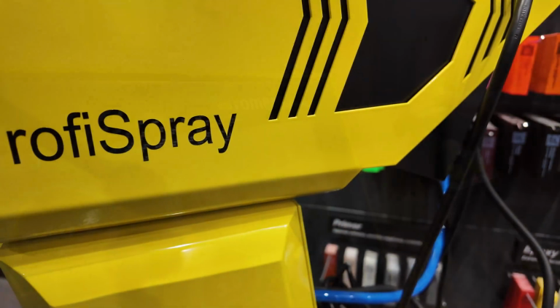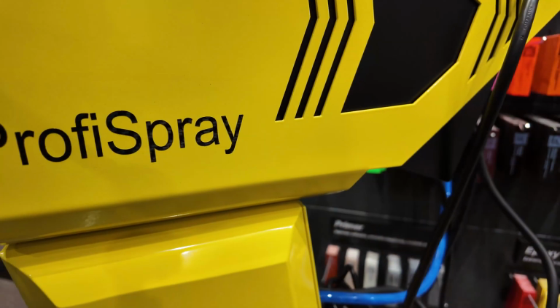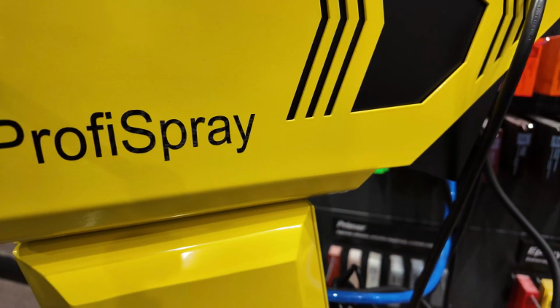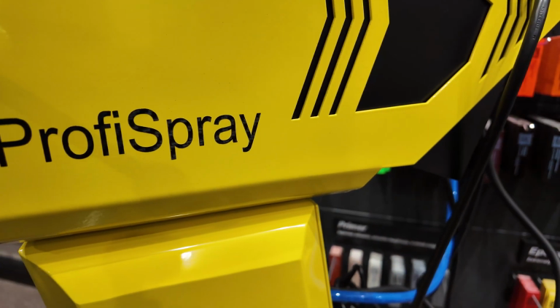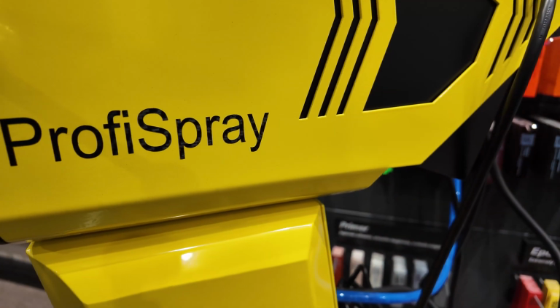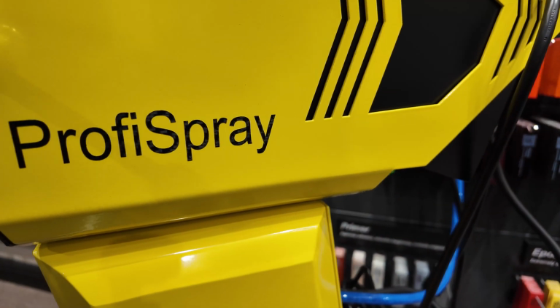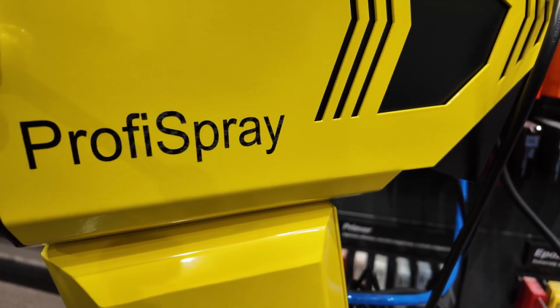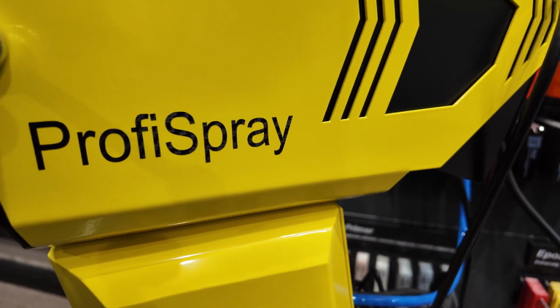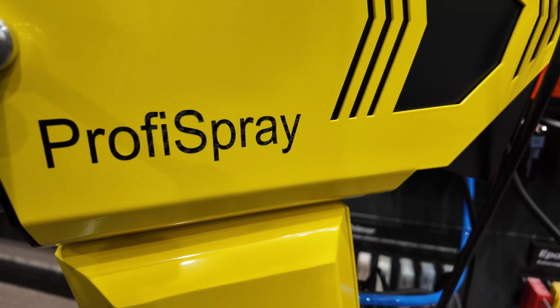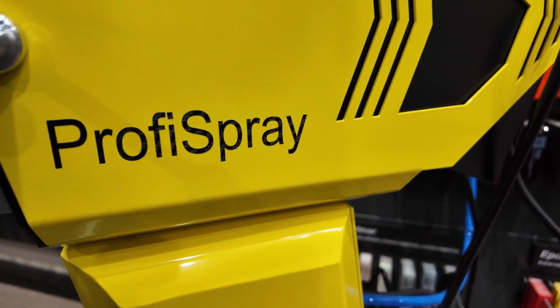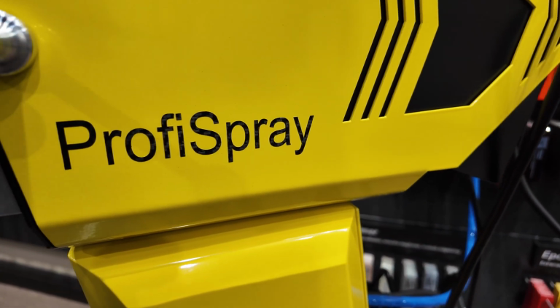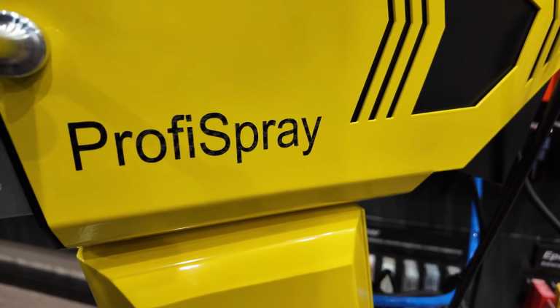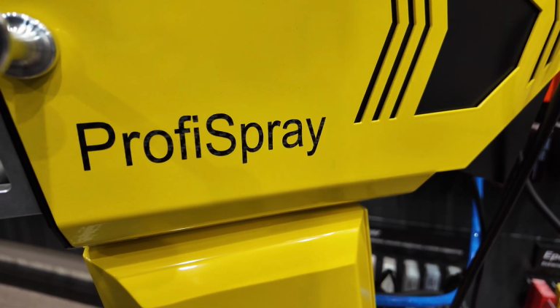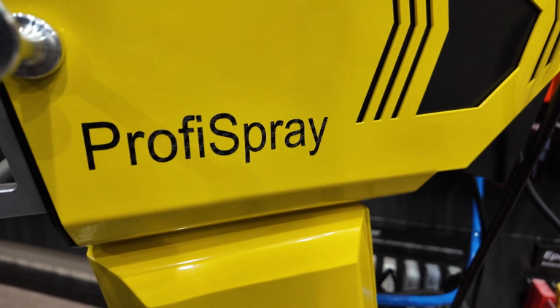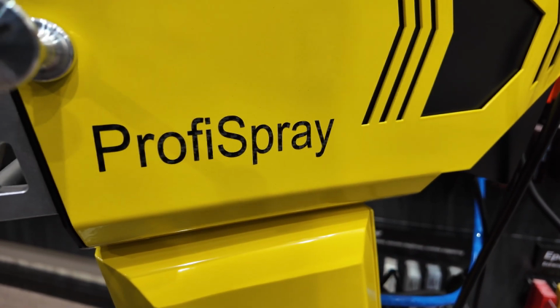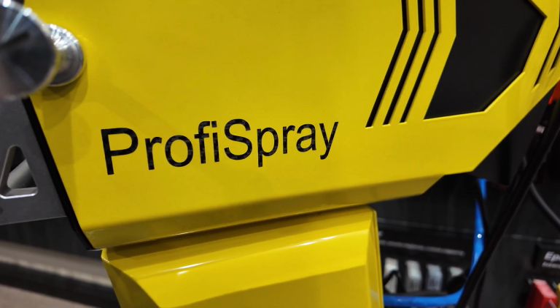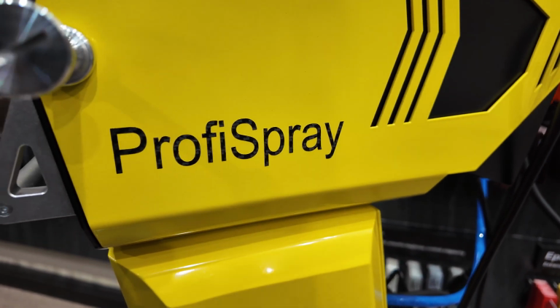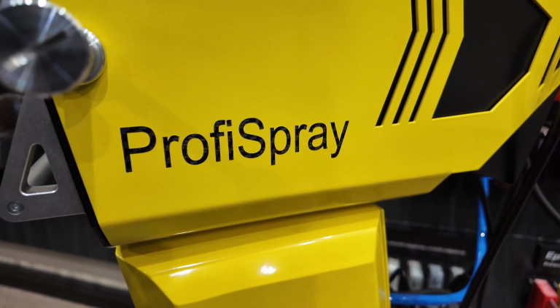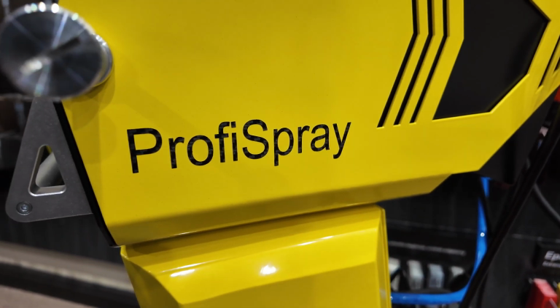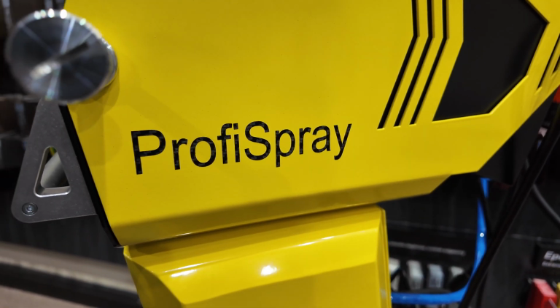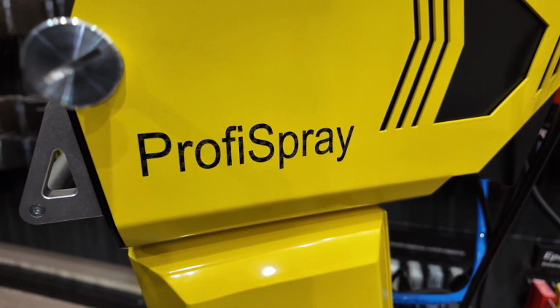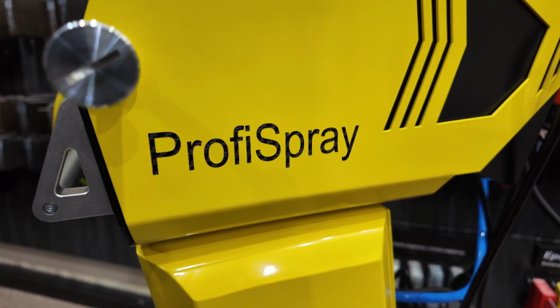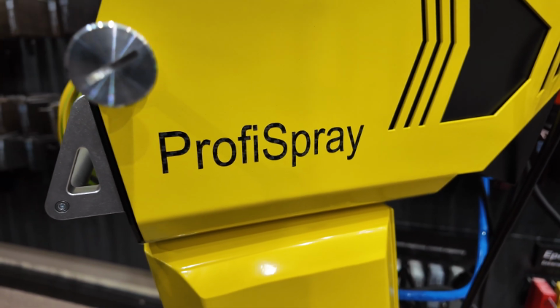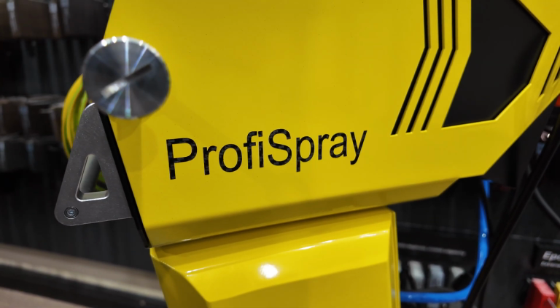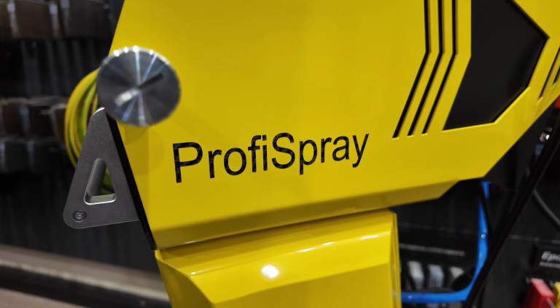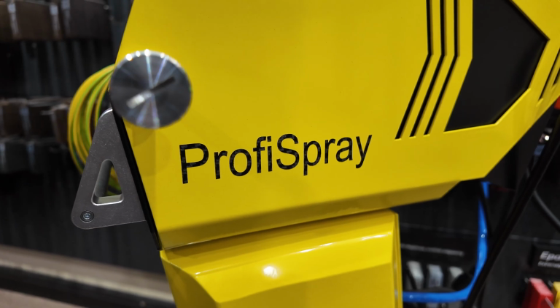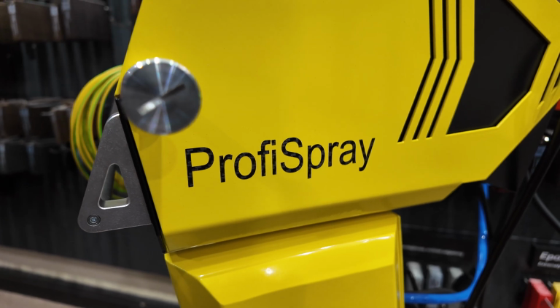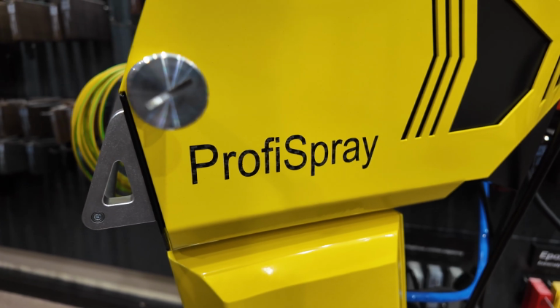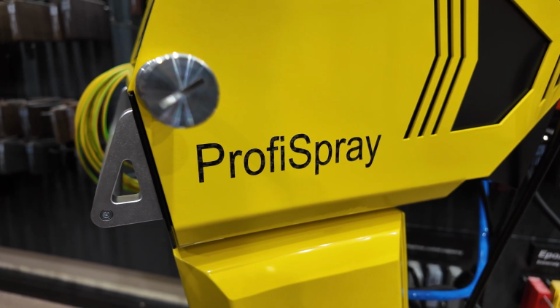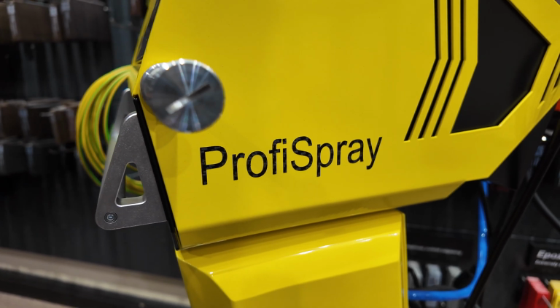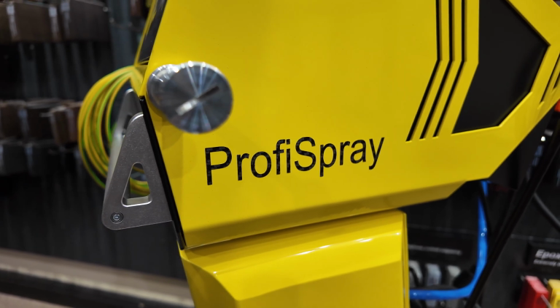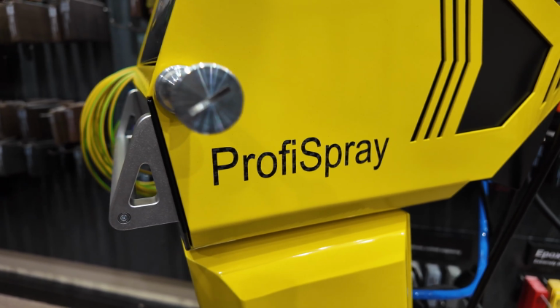For more information about the Profi Spray system, give us a call or check us out at ColumbiaCoatings.com.